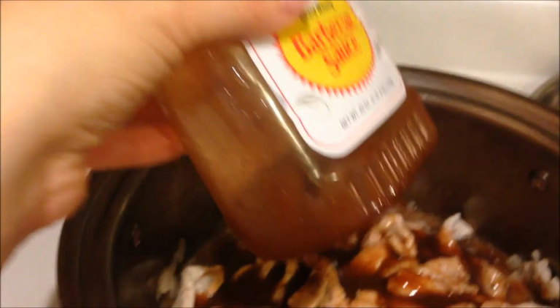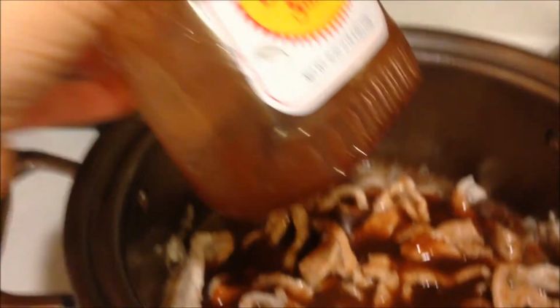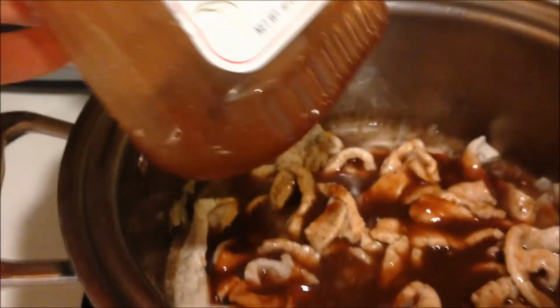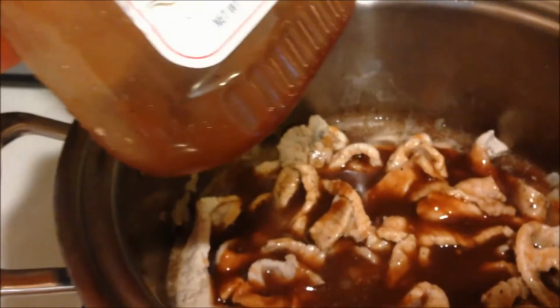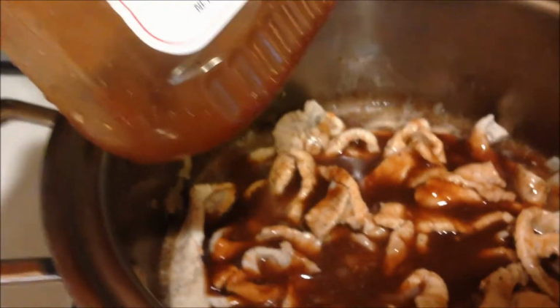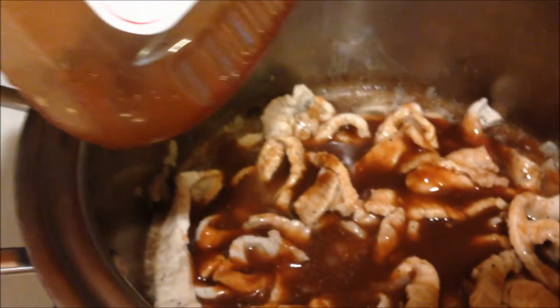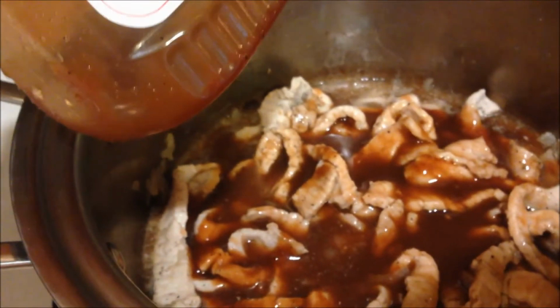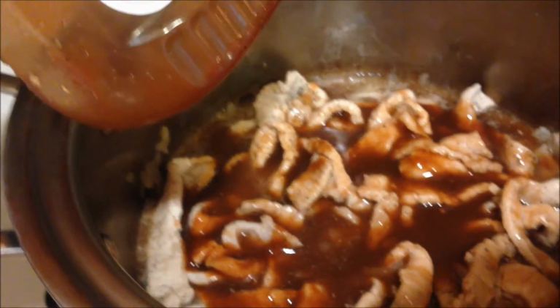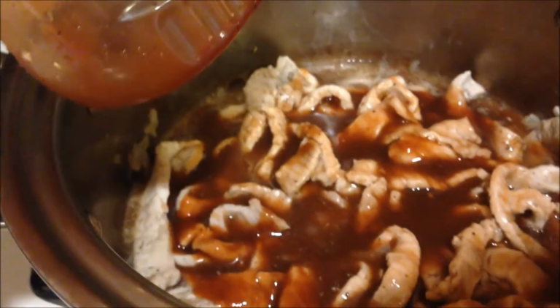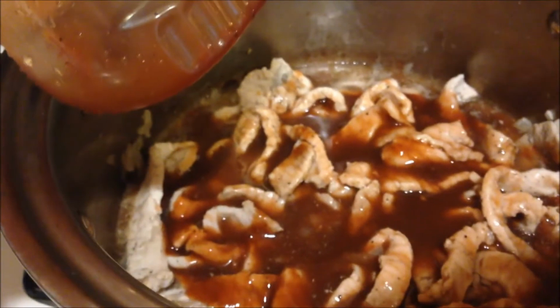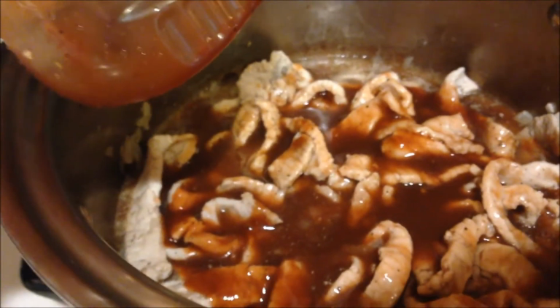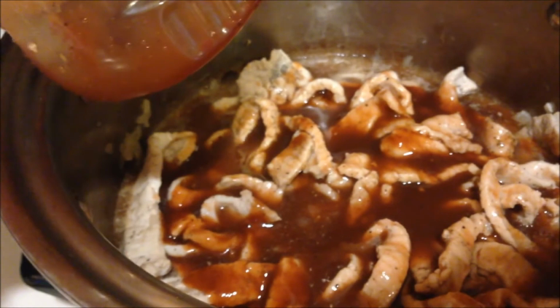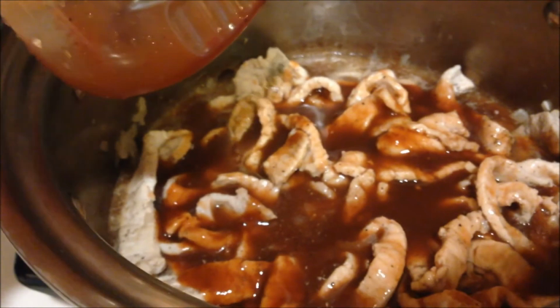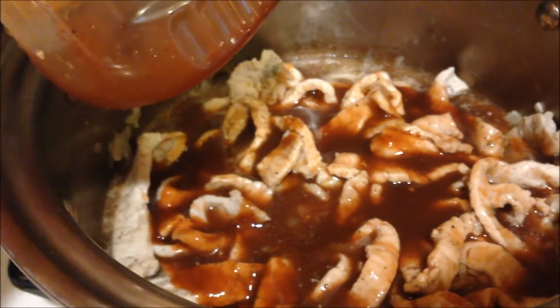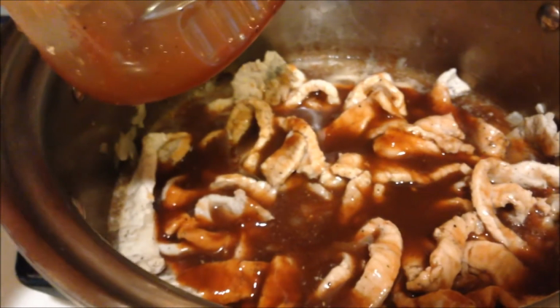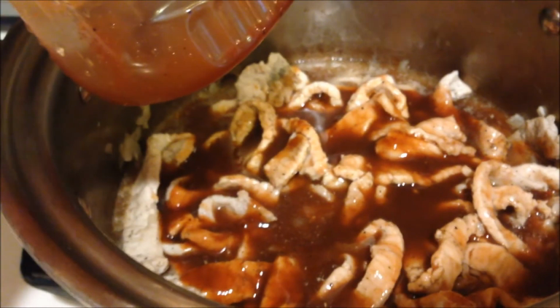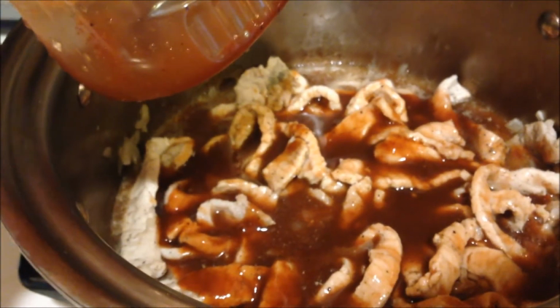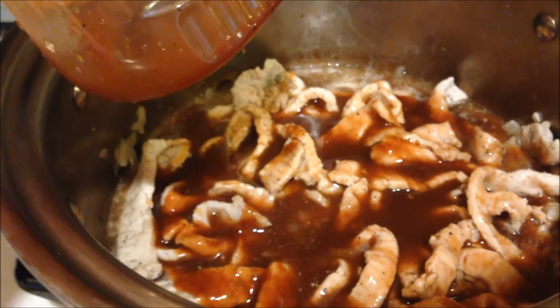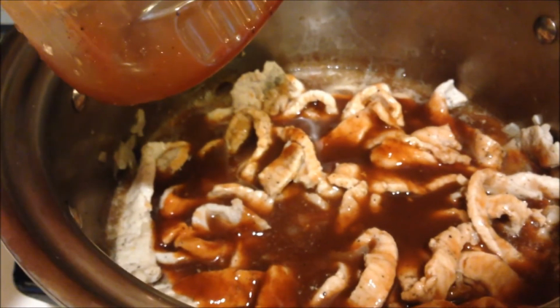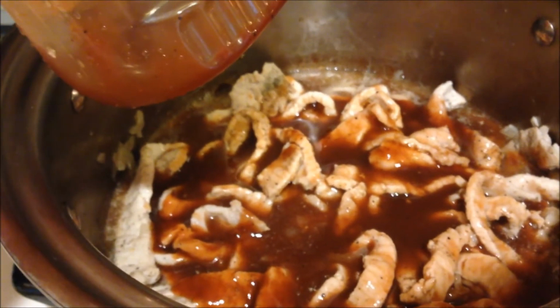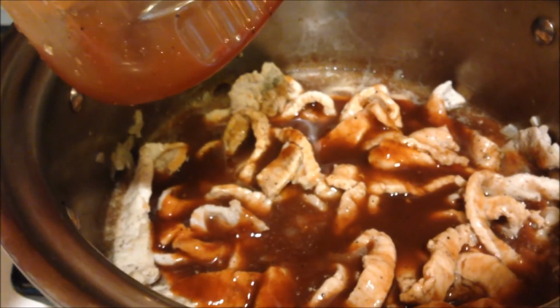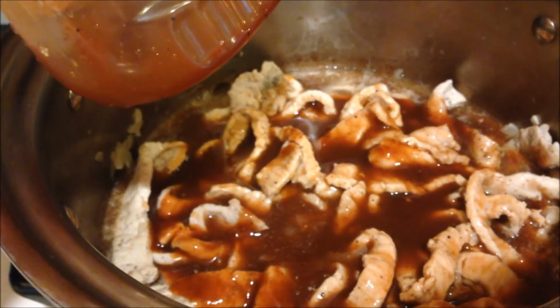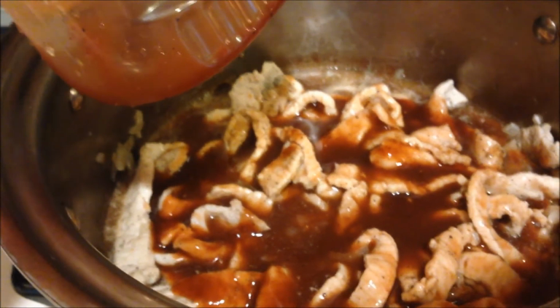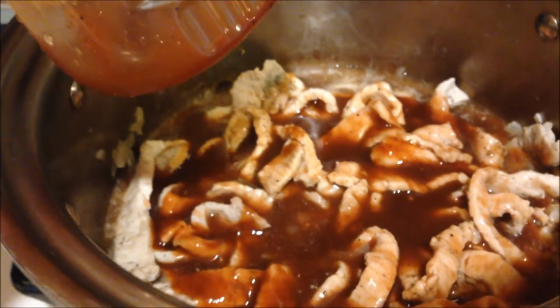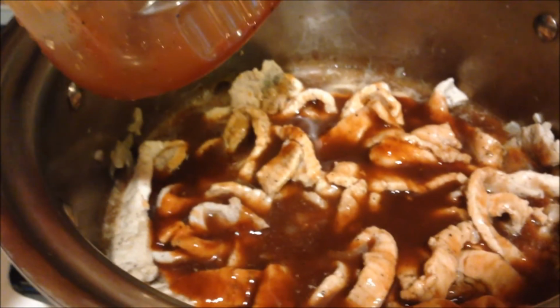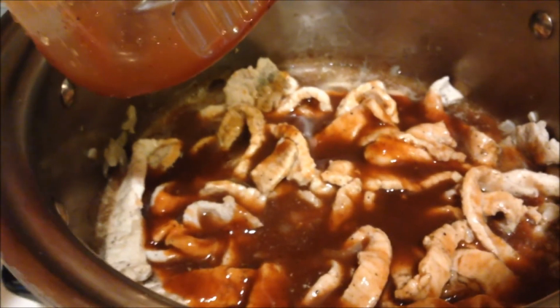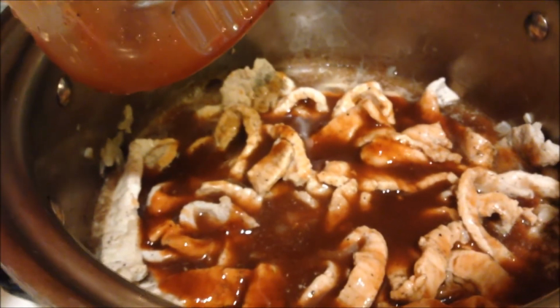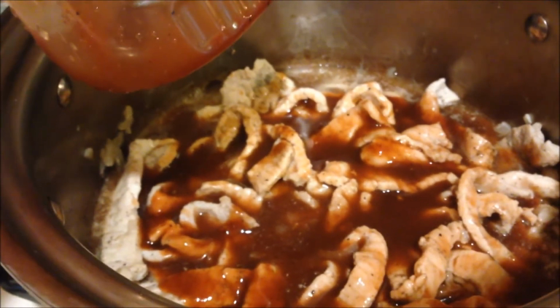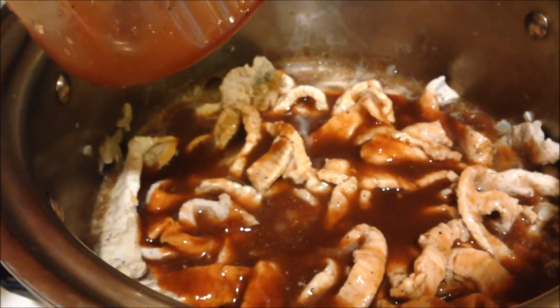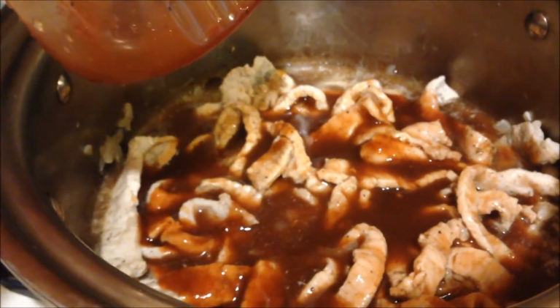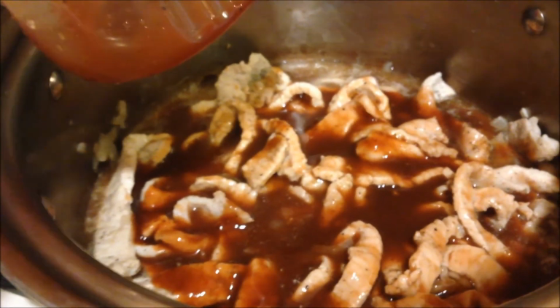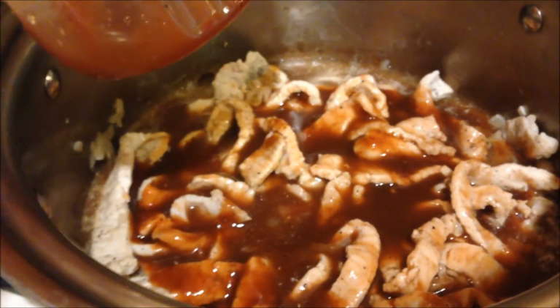I've only put enough water in to cover the meat. This will cook and we will have dinner tonight. This is In the Kitchen with Dana.